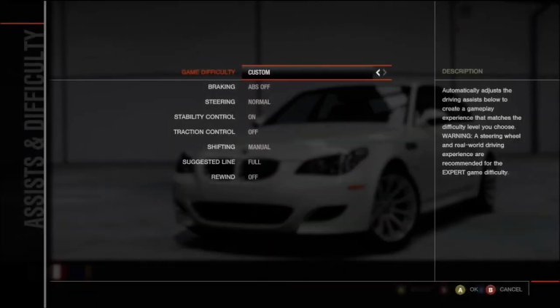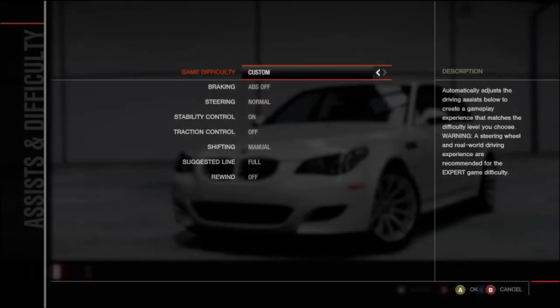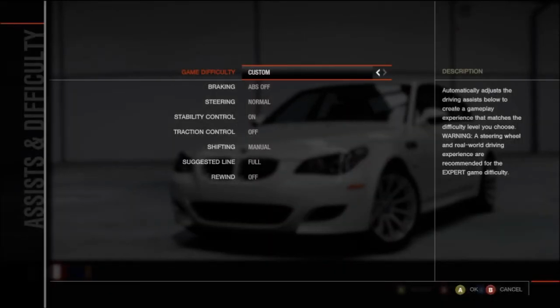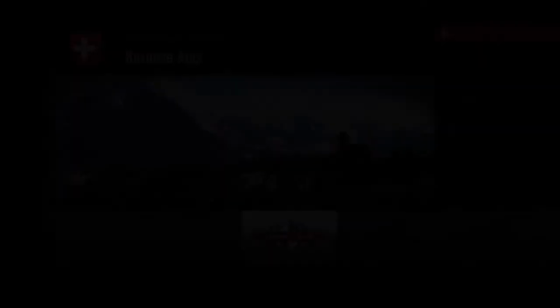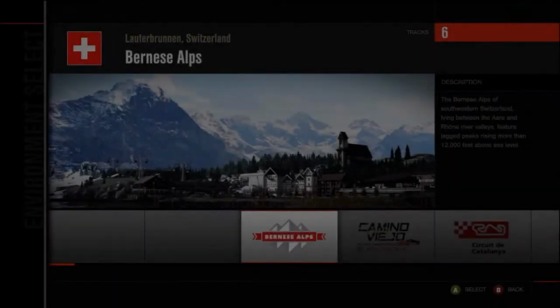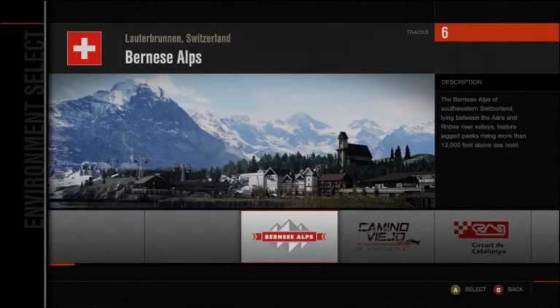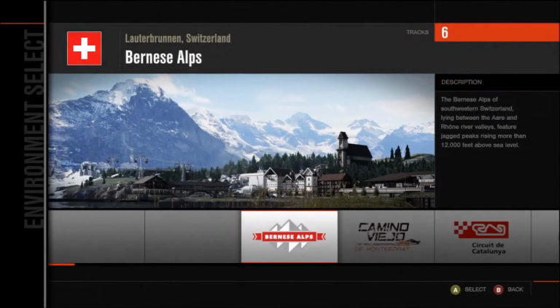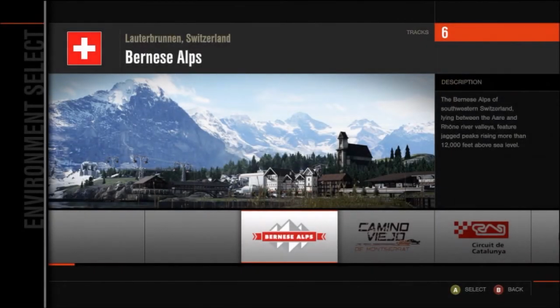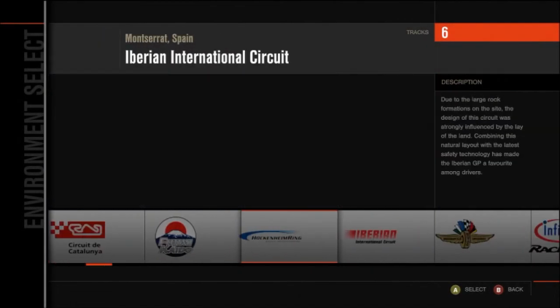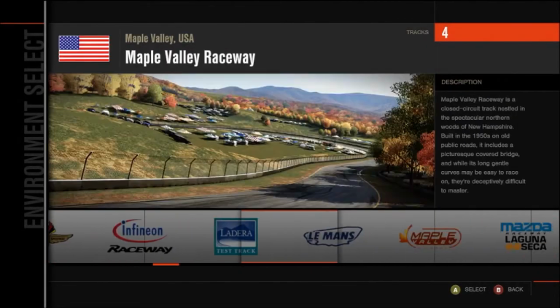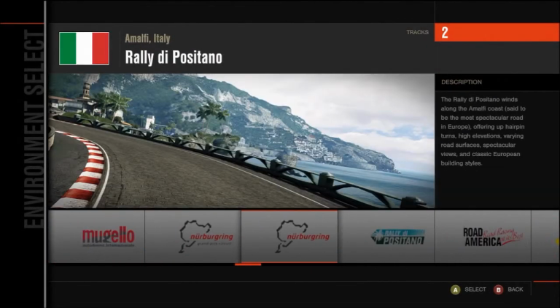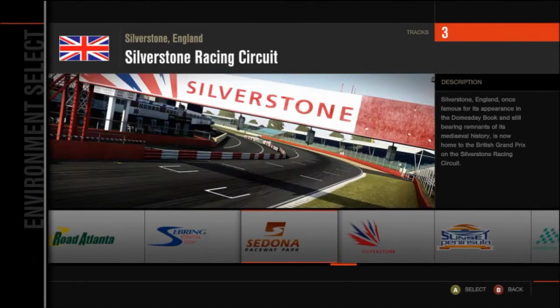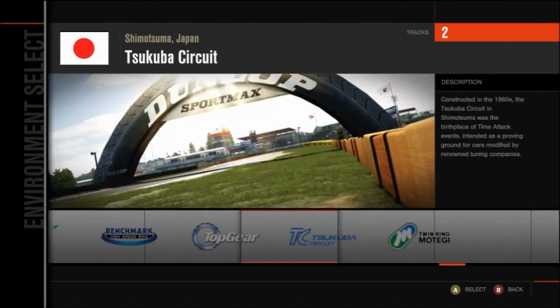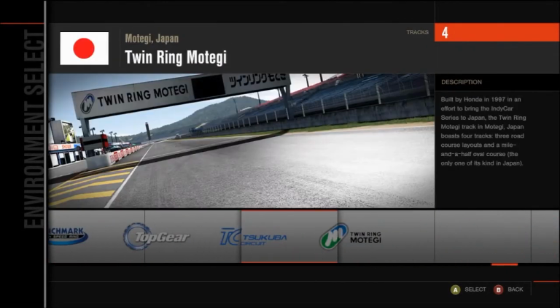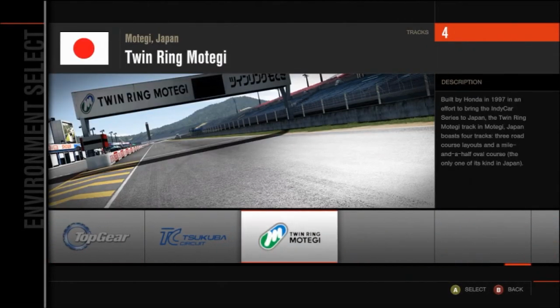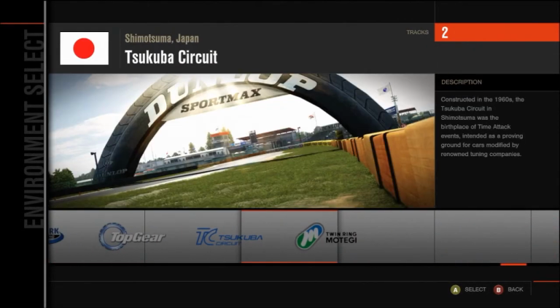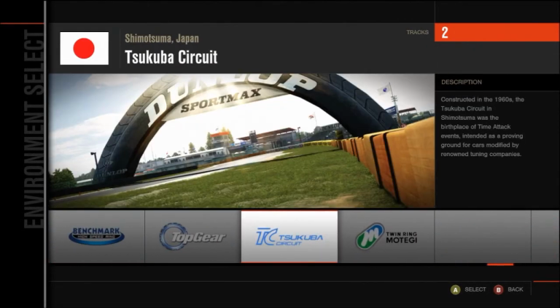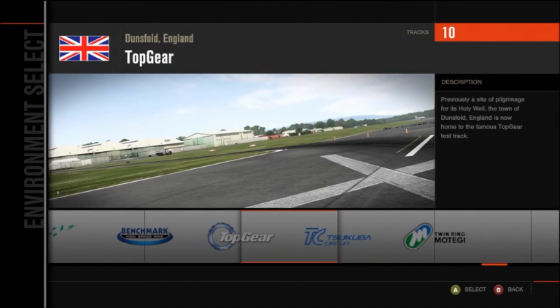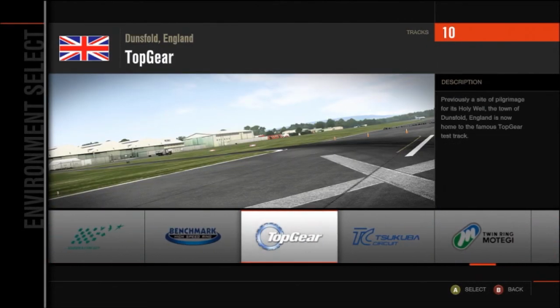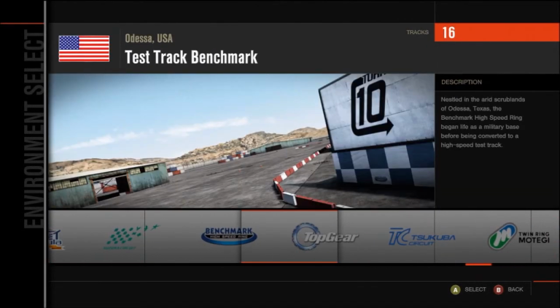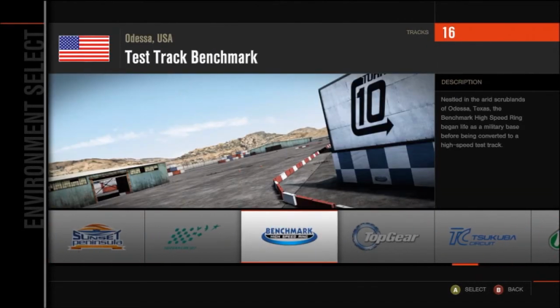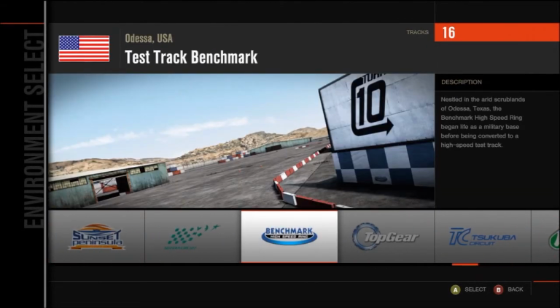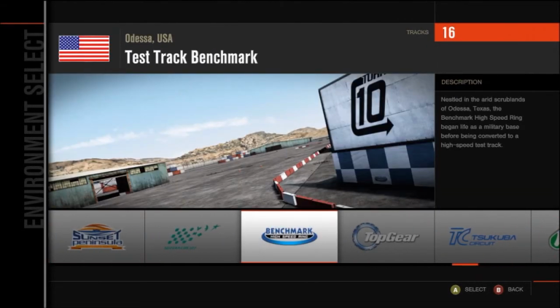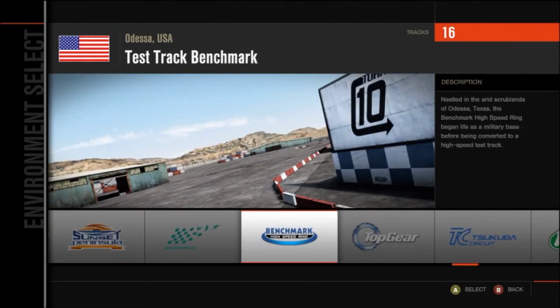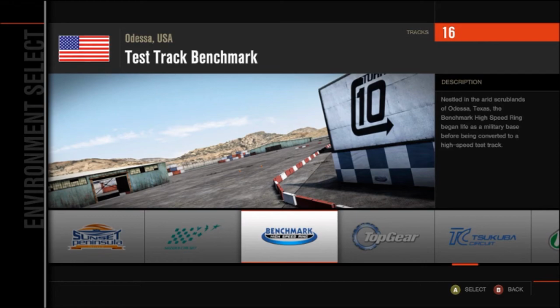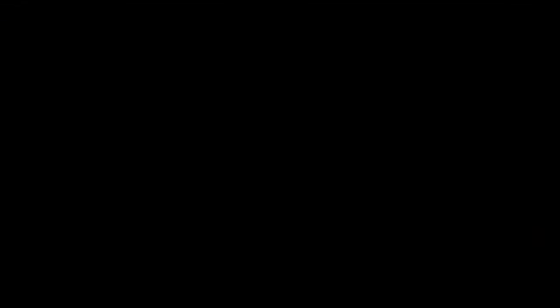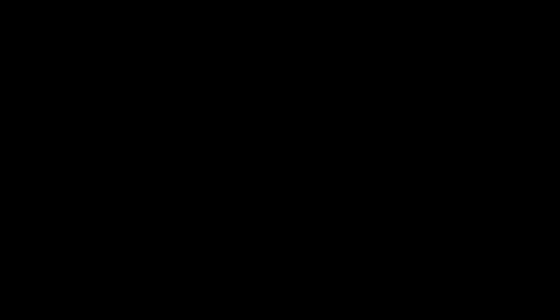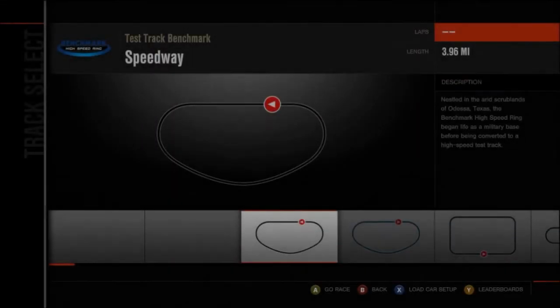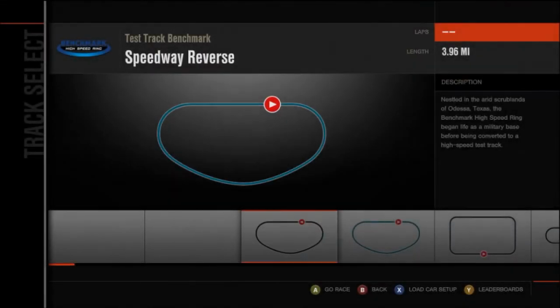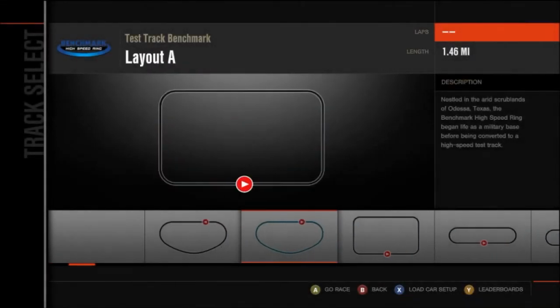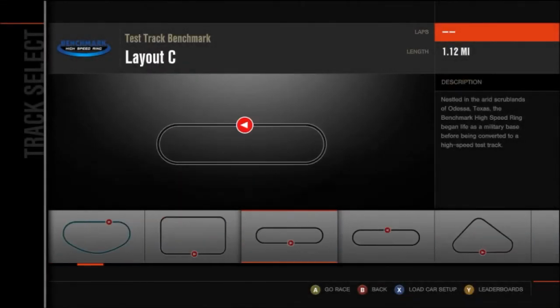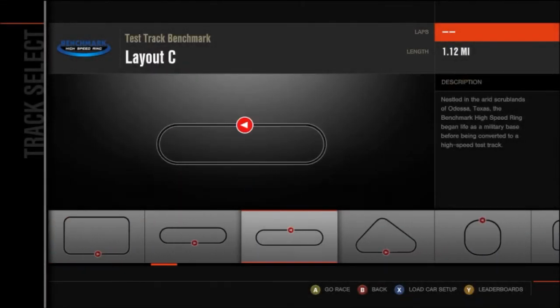You want to make sure manual and traction control is off, then you want to go to Test Track and then Layout E.